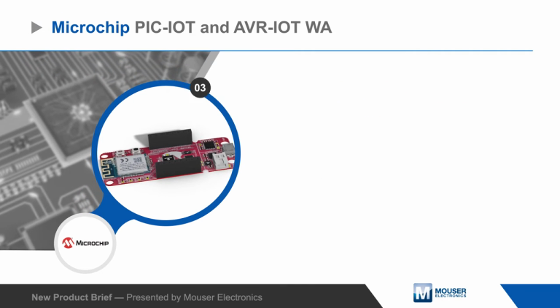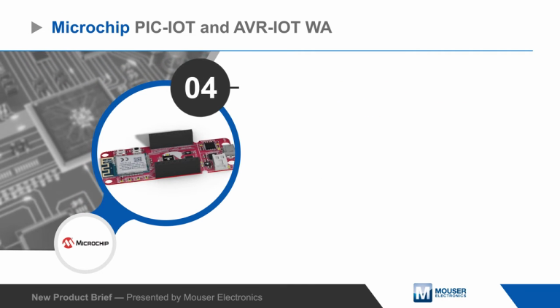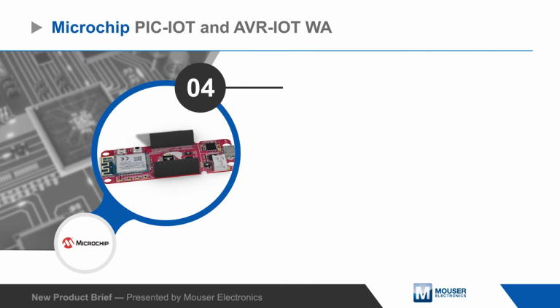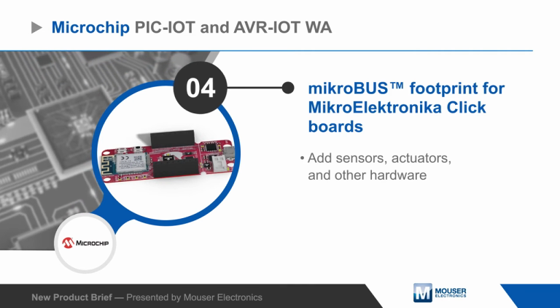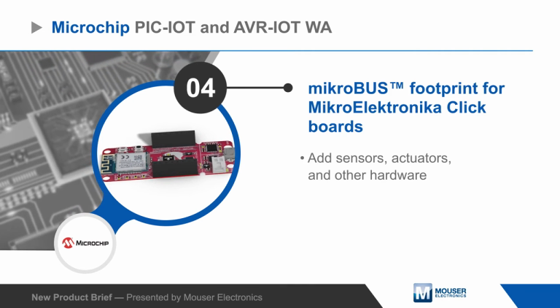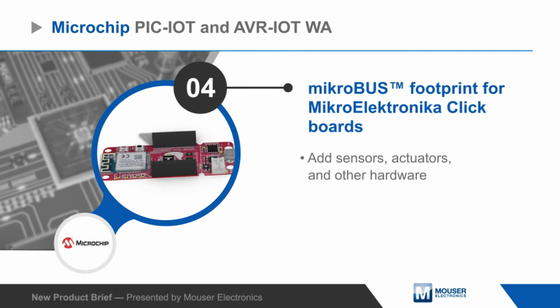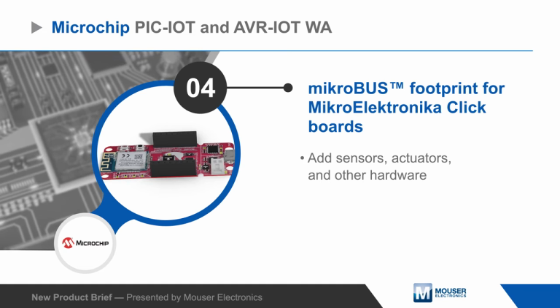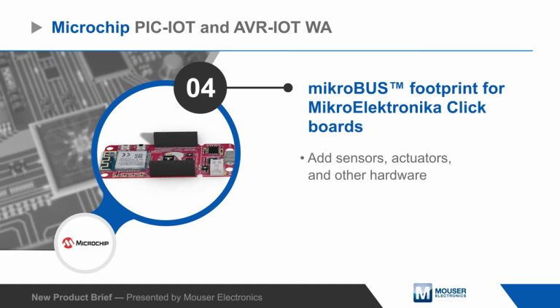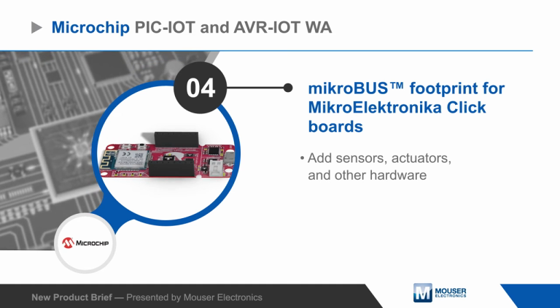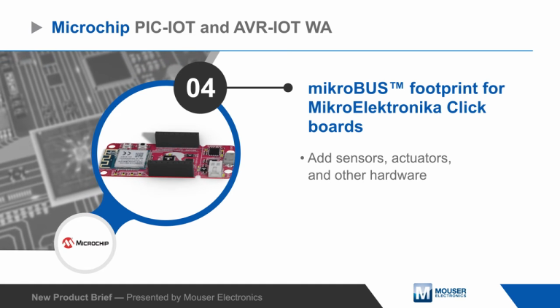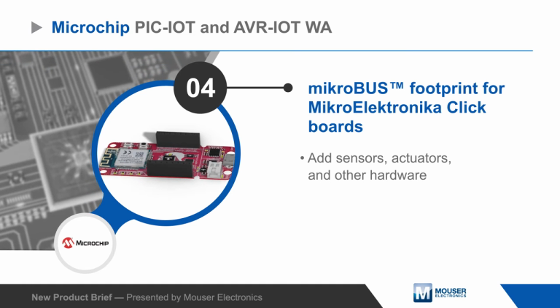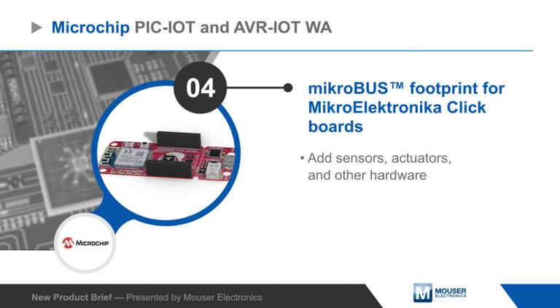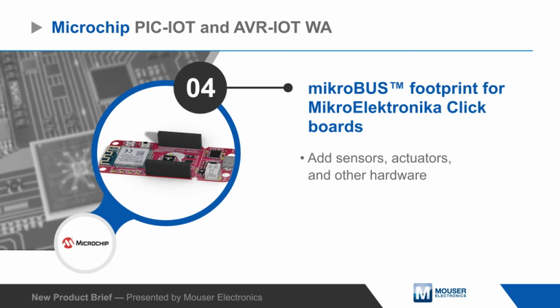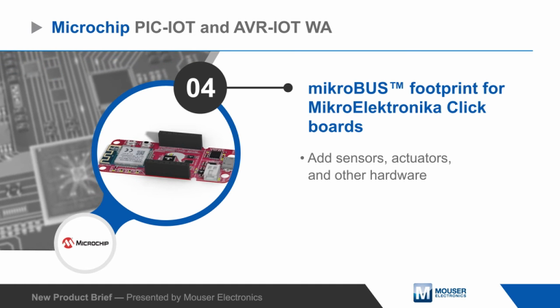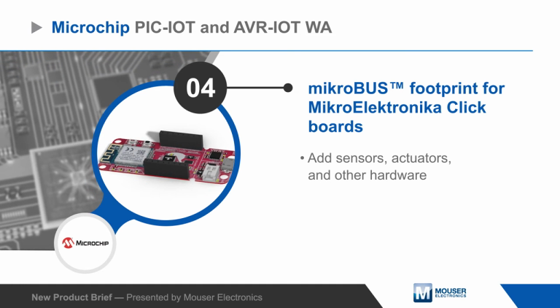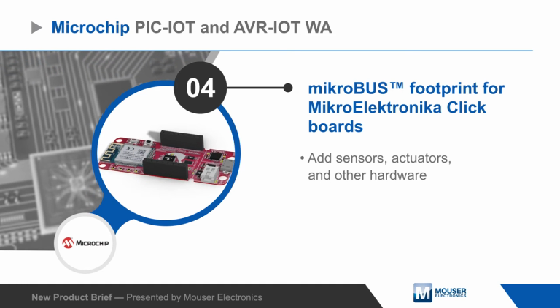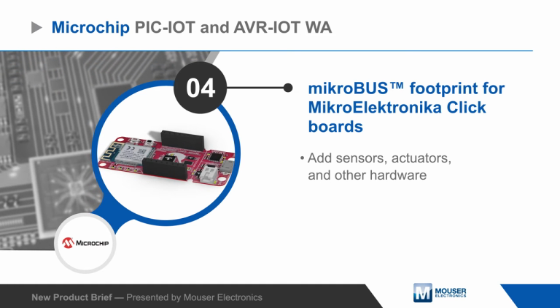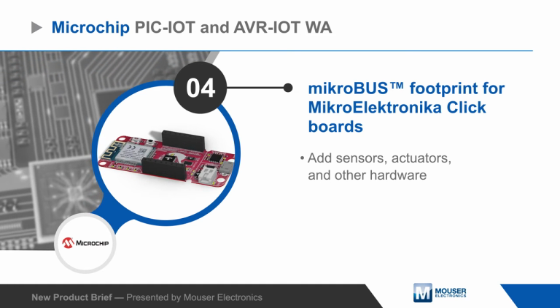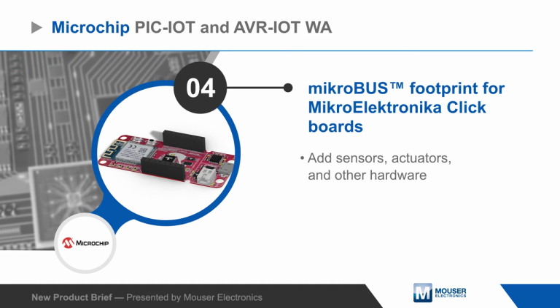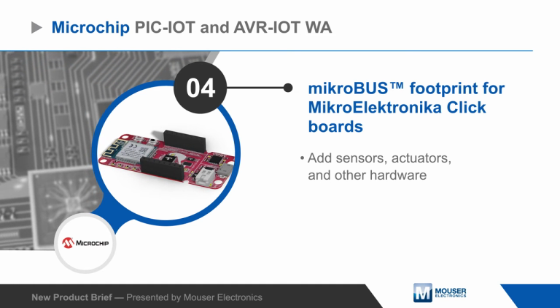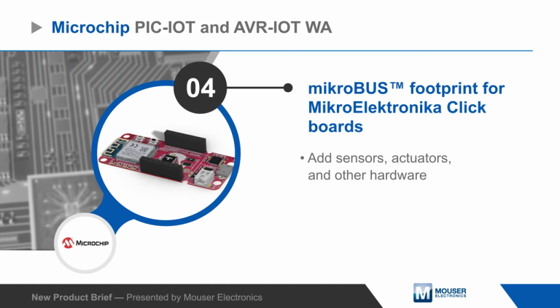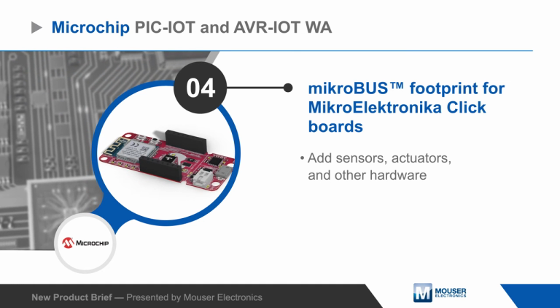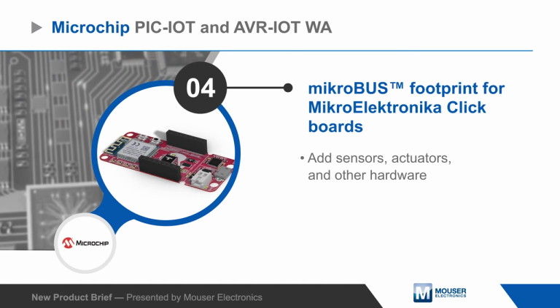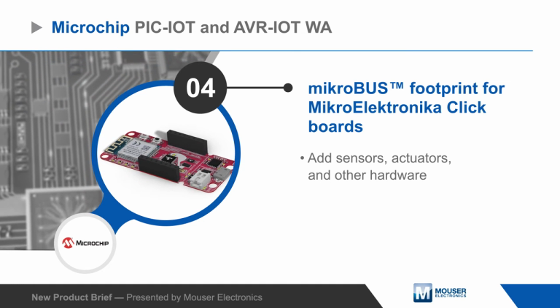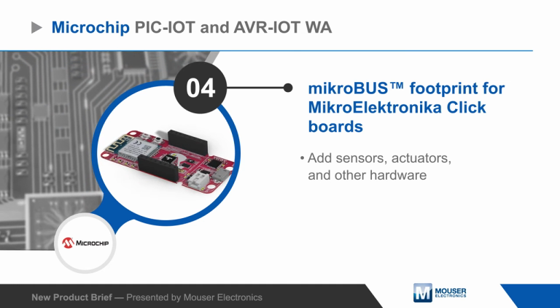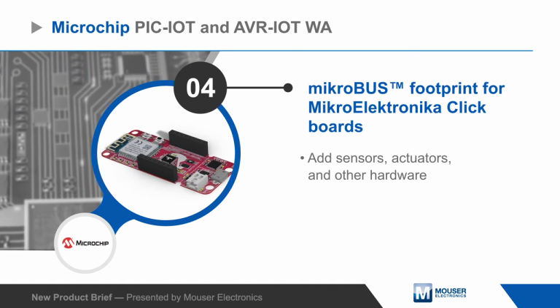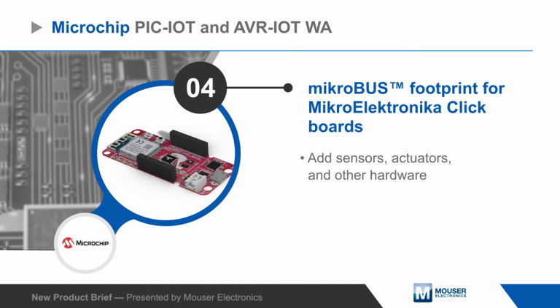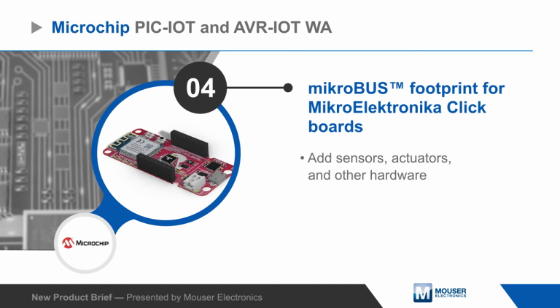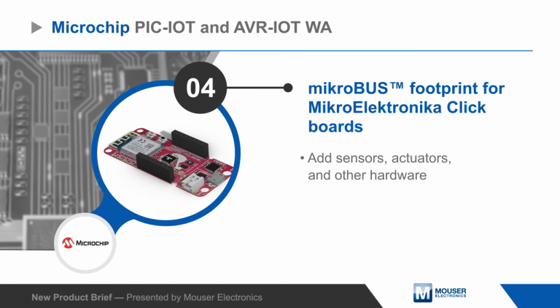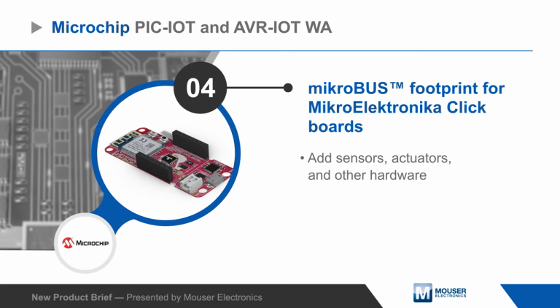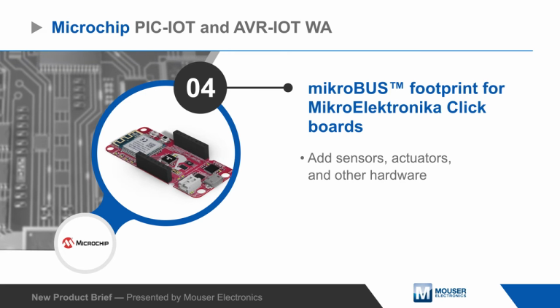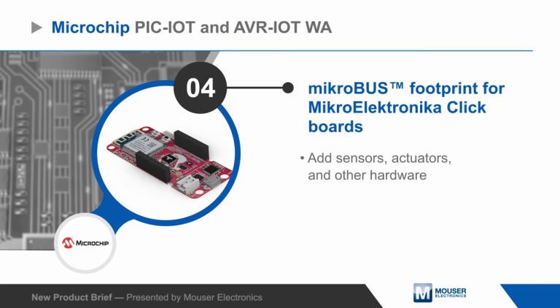The onboard MicroBuzz connector enables easy hardware expansion using click boards, allowing developers to quickly add sensors, actuators, and other hardware.